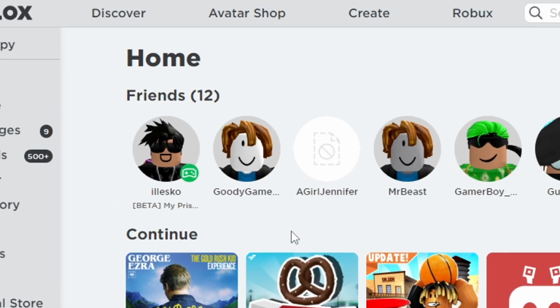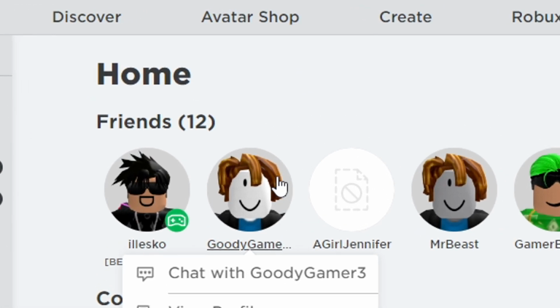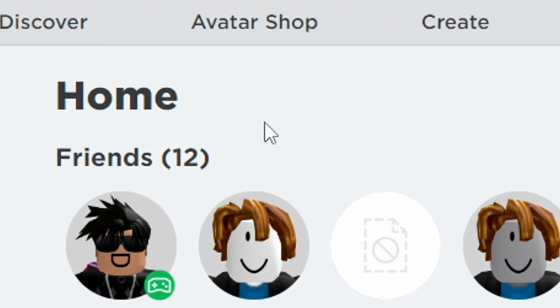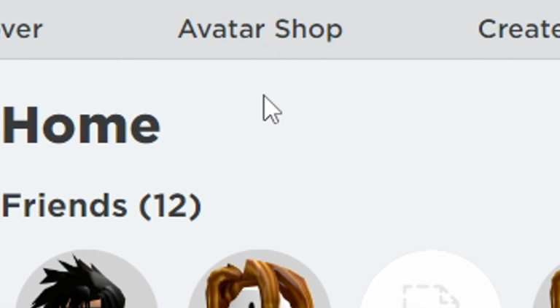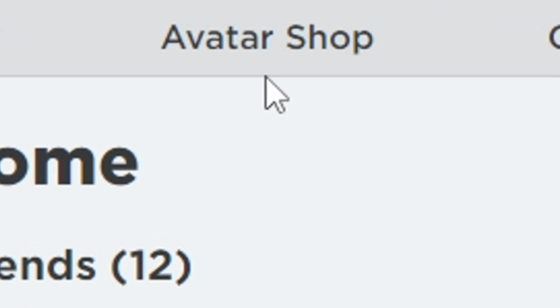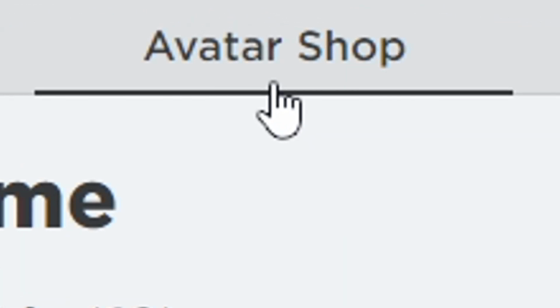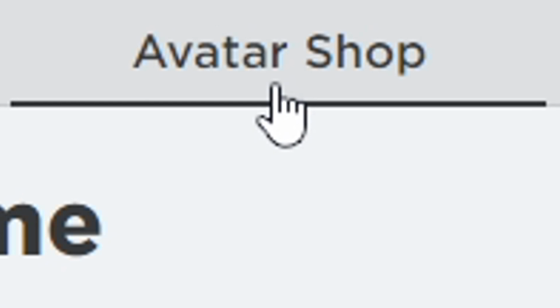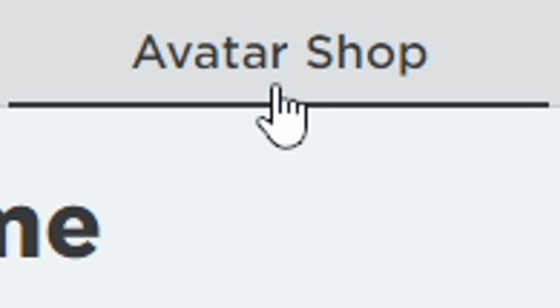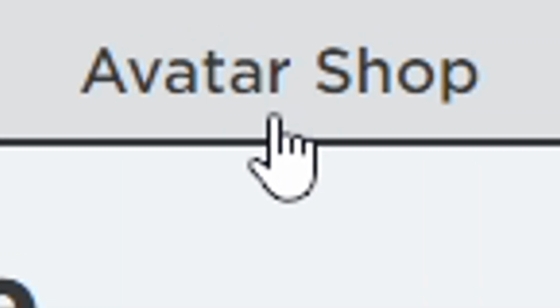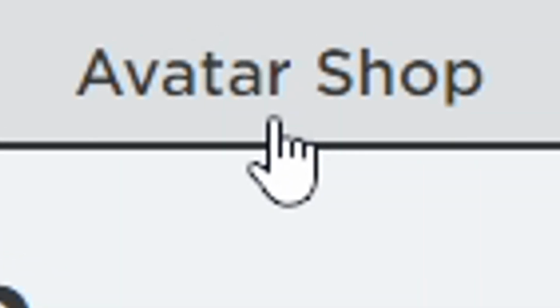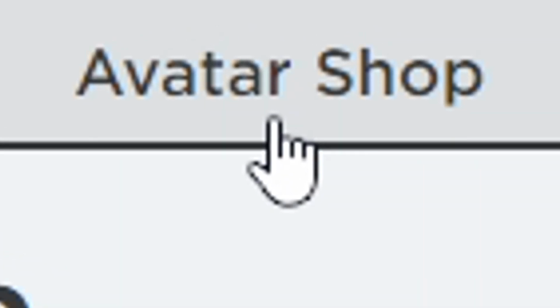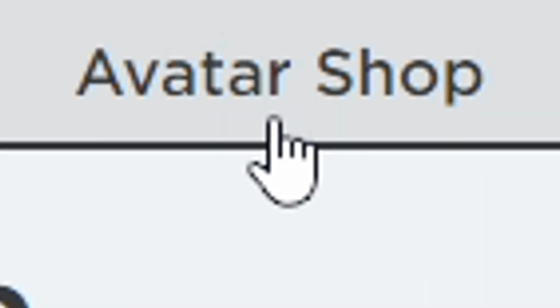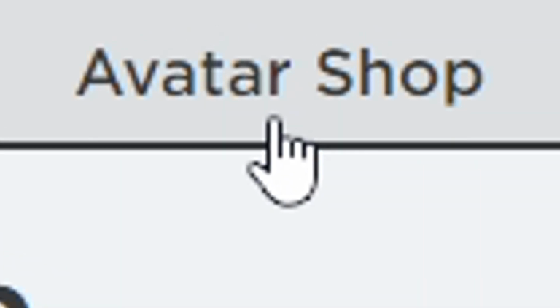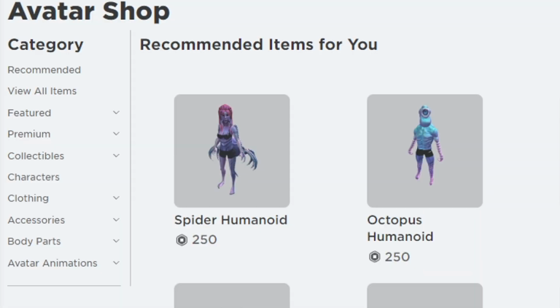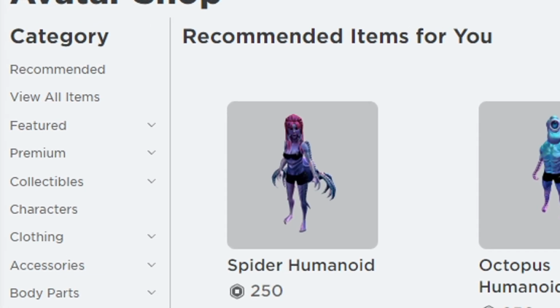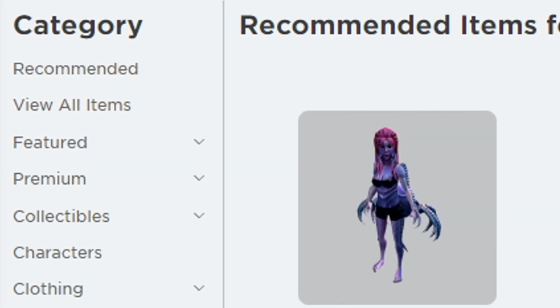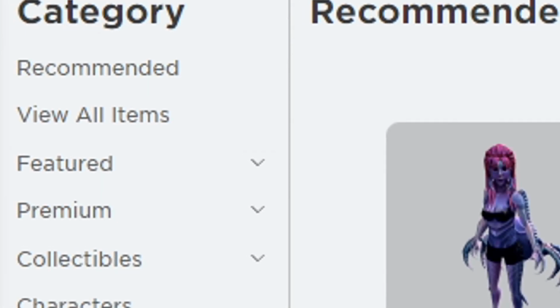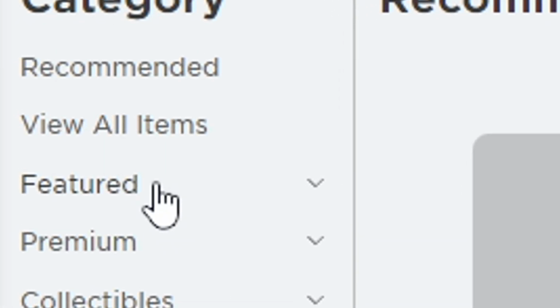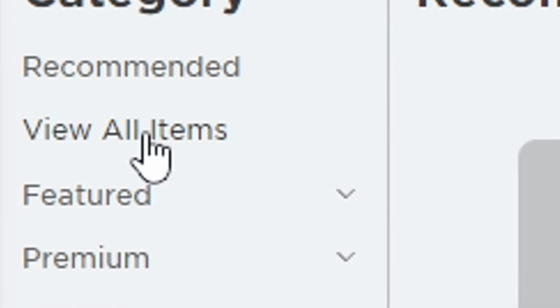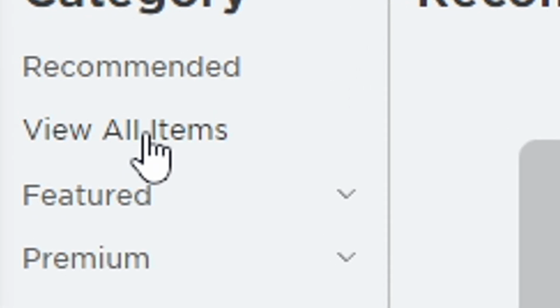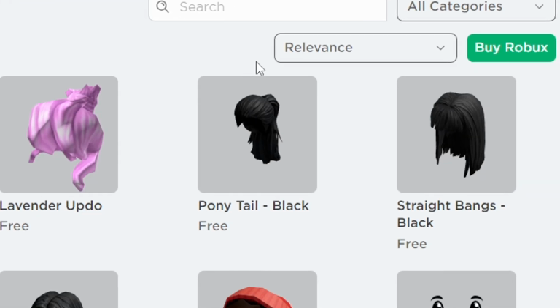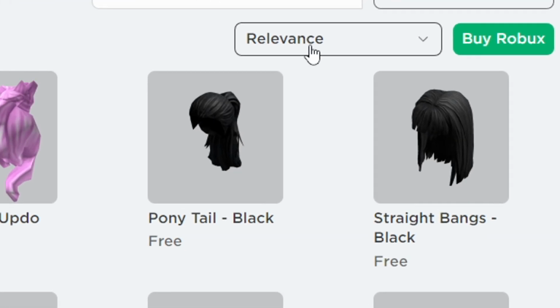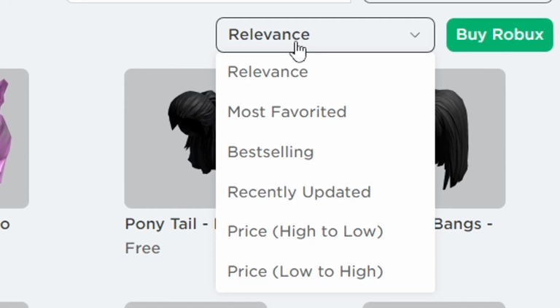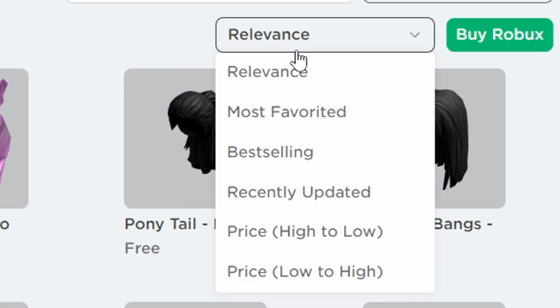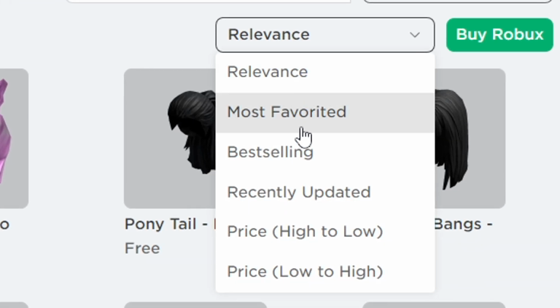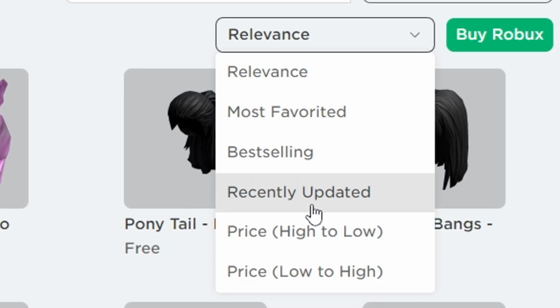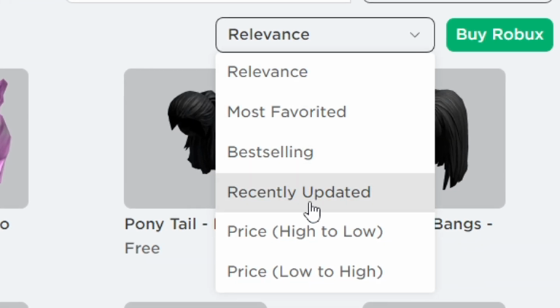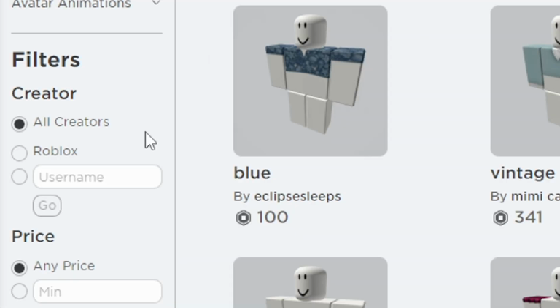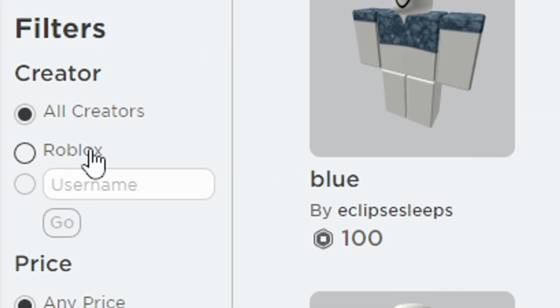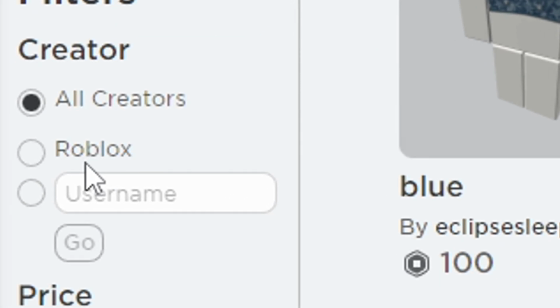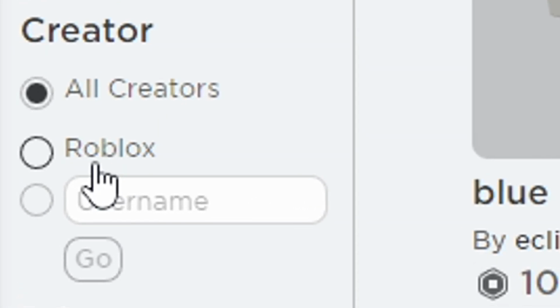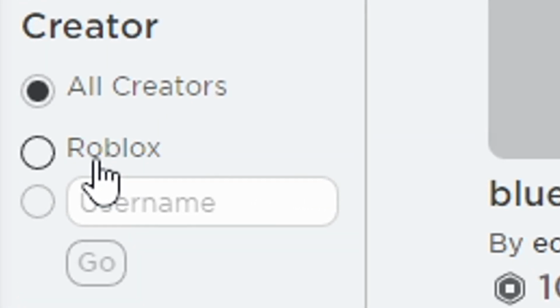First, click on the avatar shop to get the free hair, then follow what I click on, and make sure to click on the show filter to find the hair.